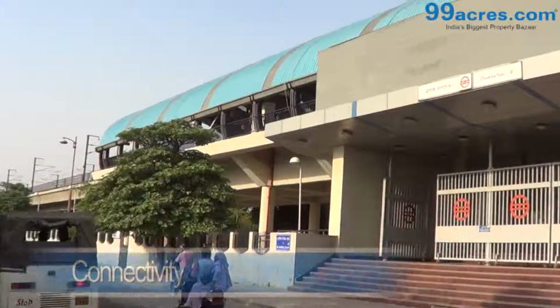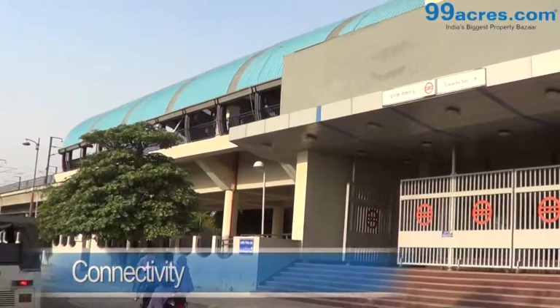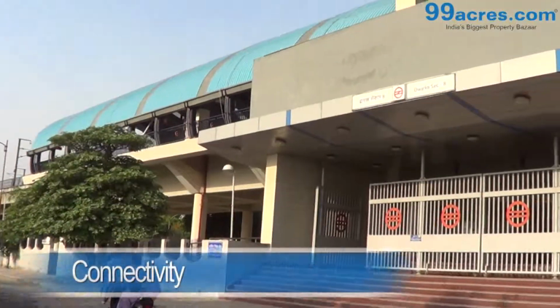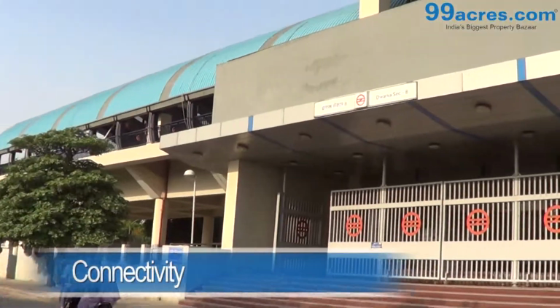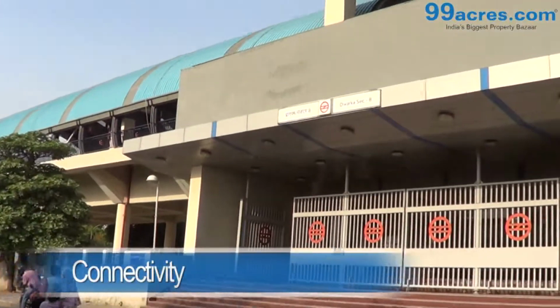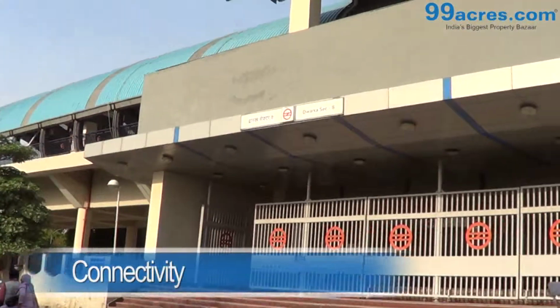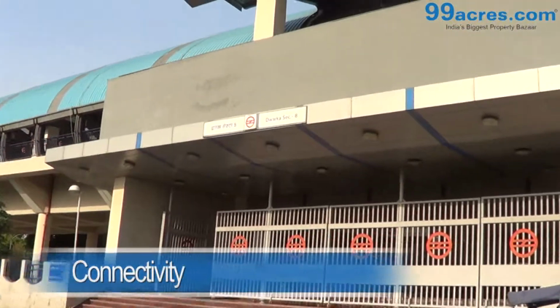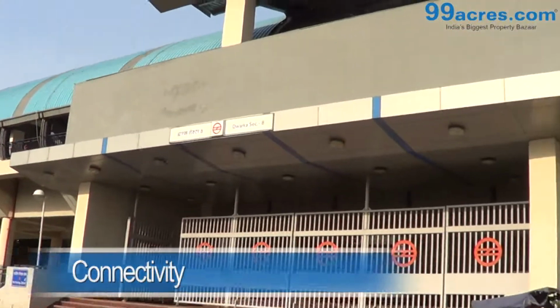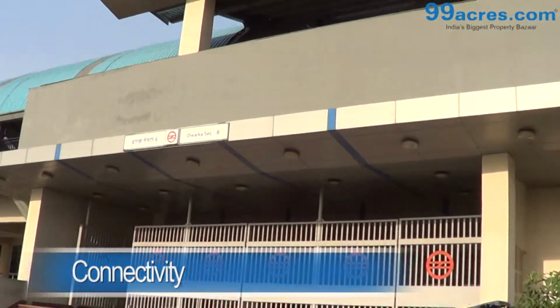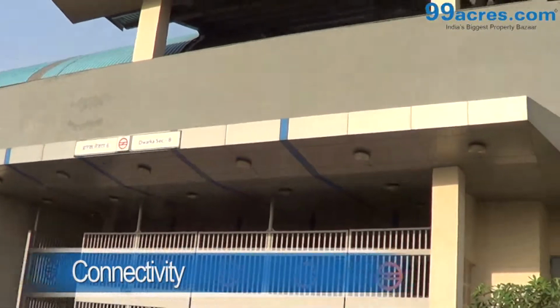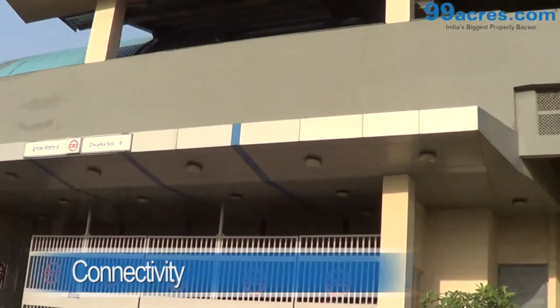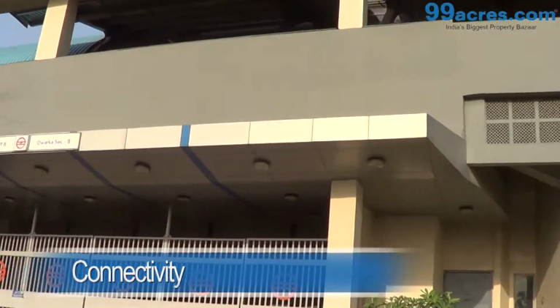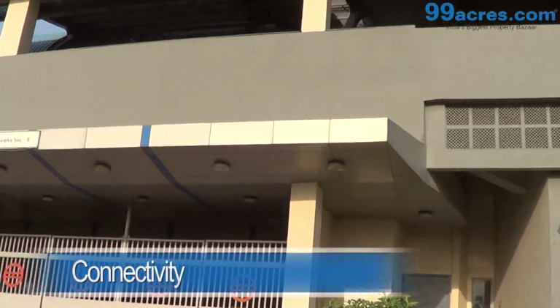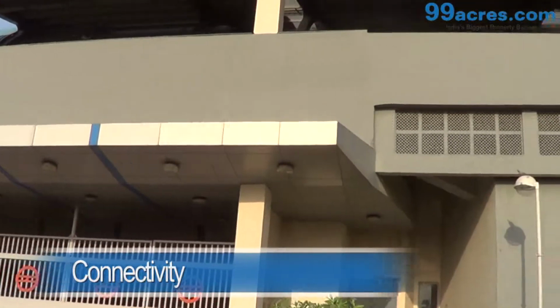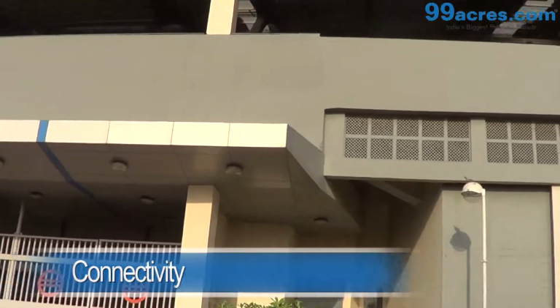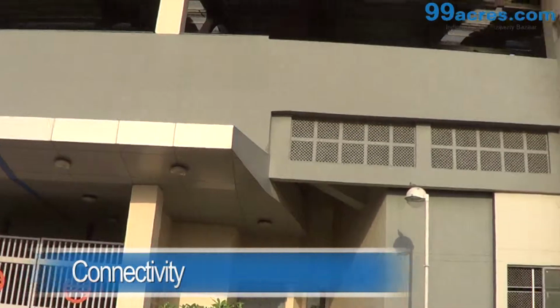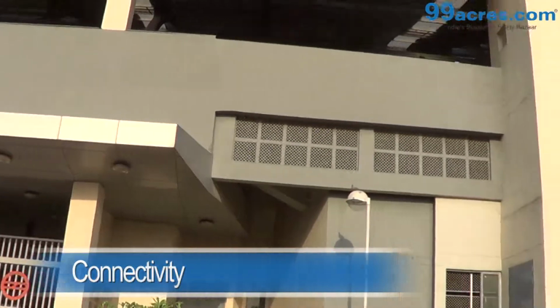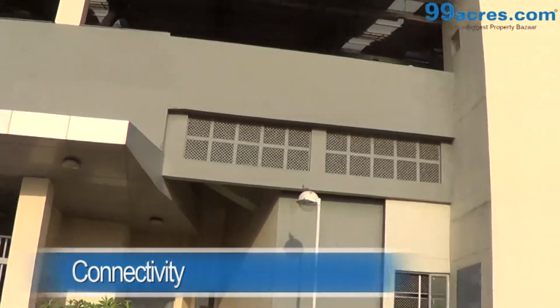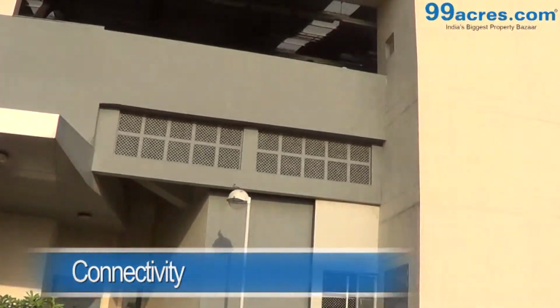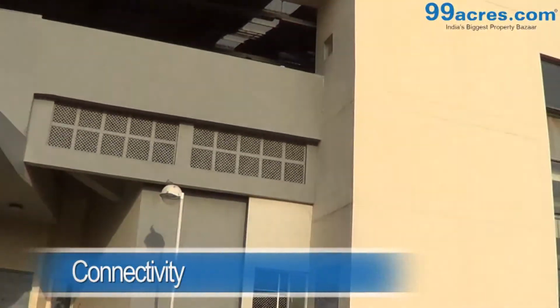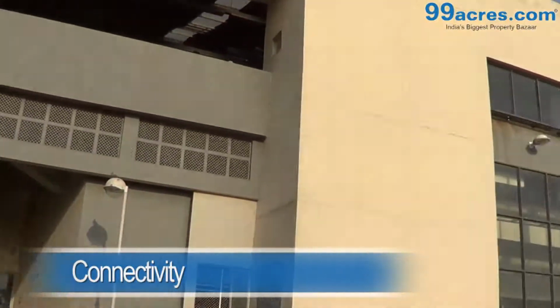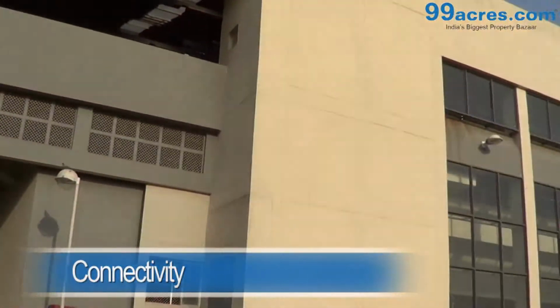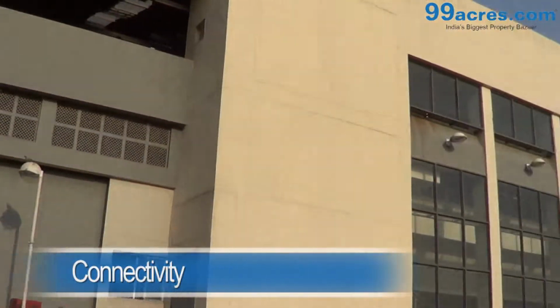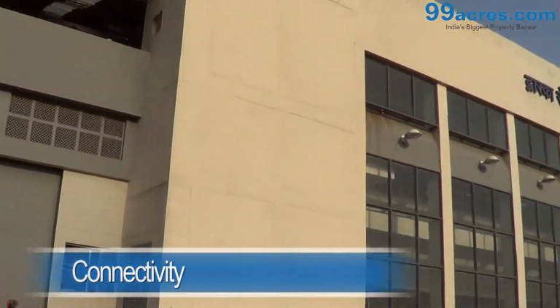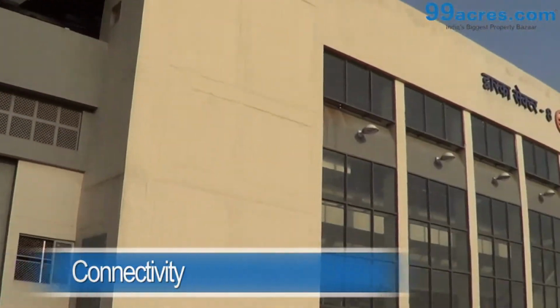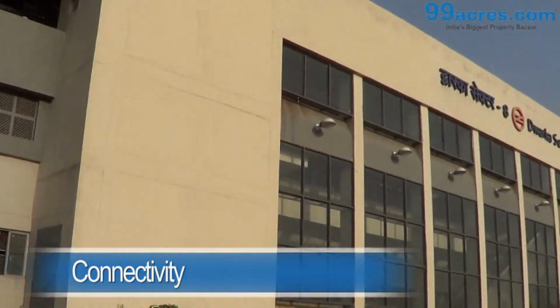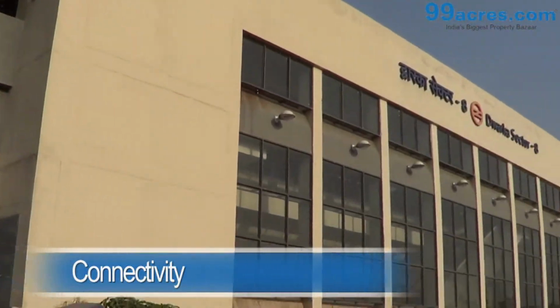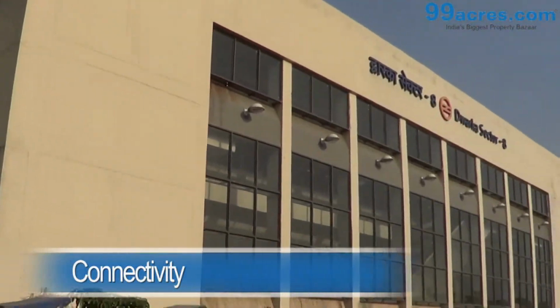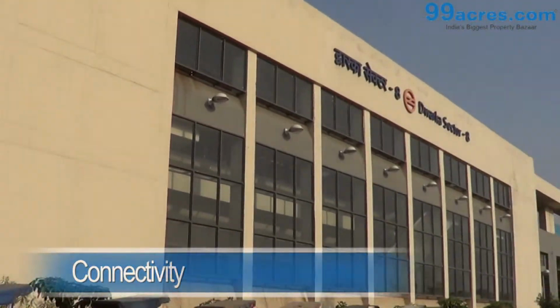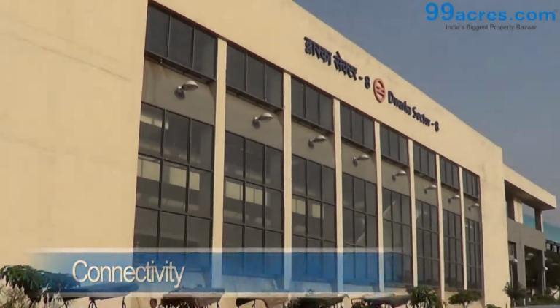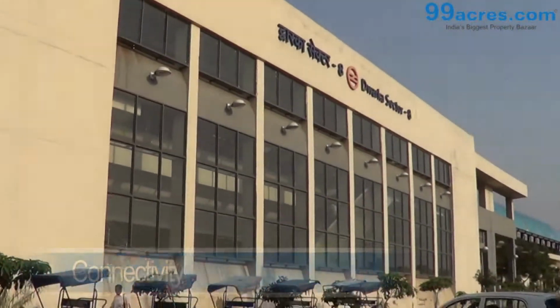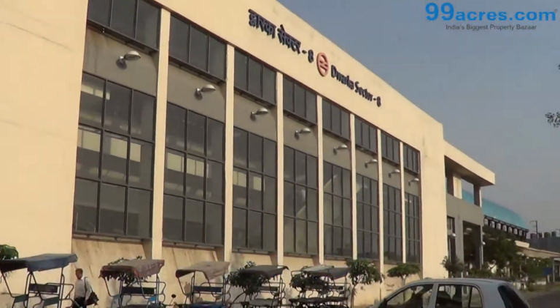Sector 8 metro station lies nearby and IGI Airport is at a distance of 10 kilometers from here.